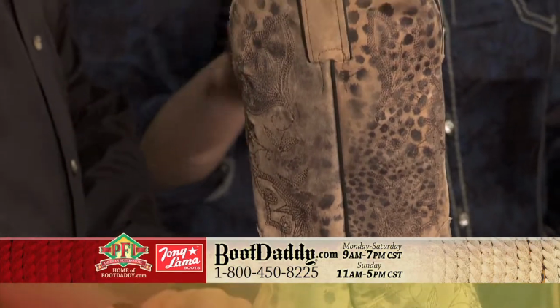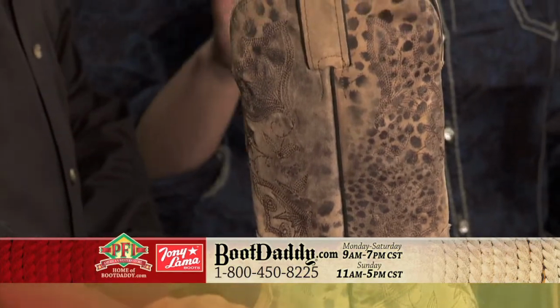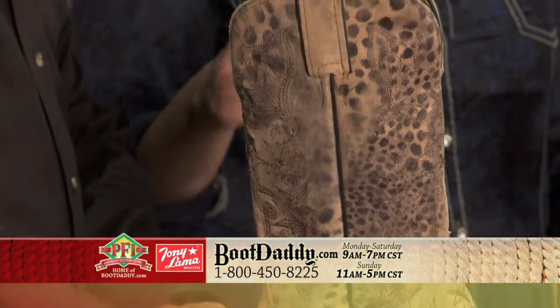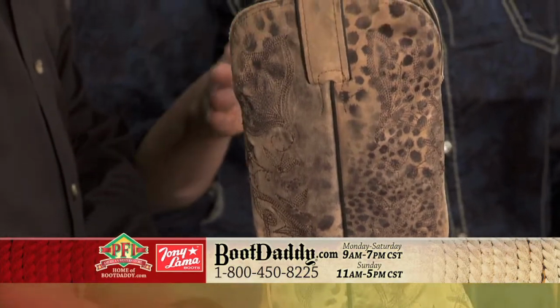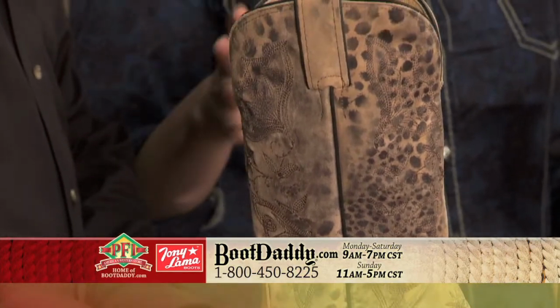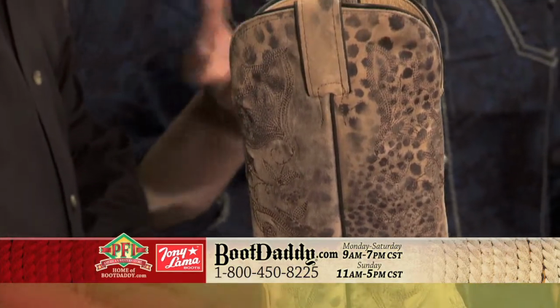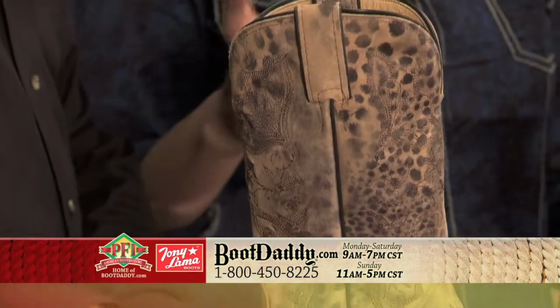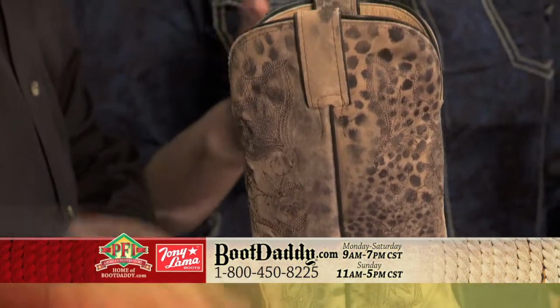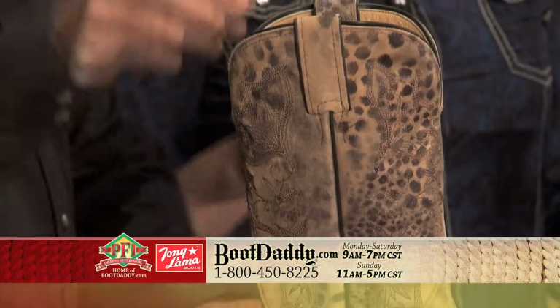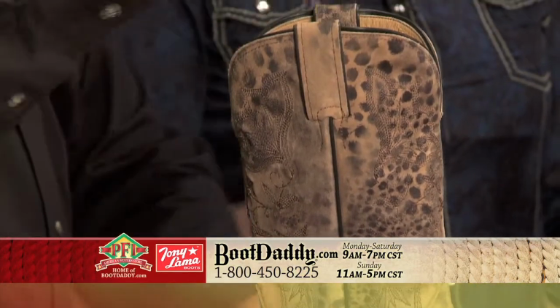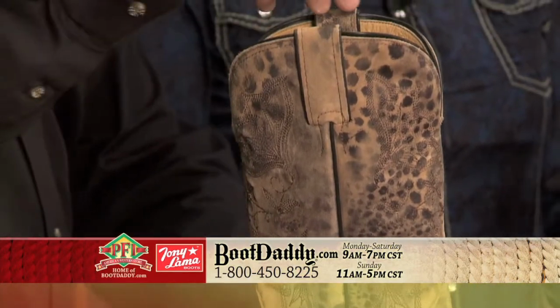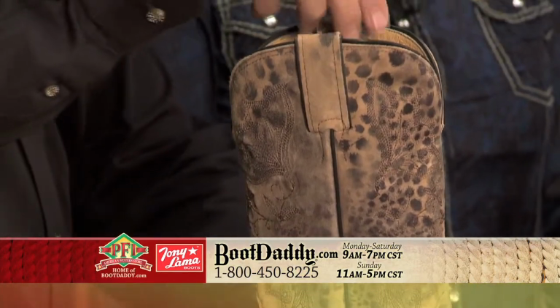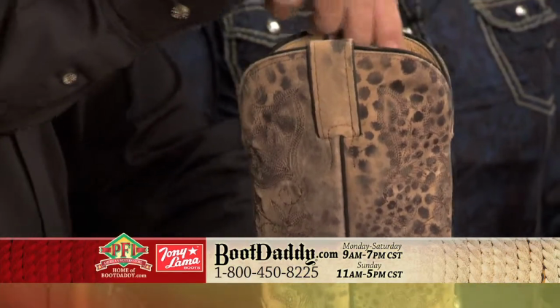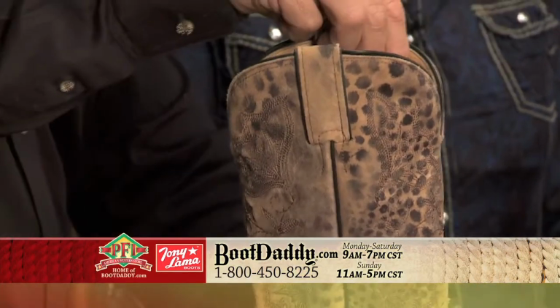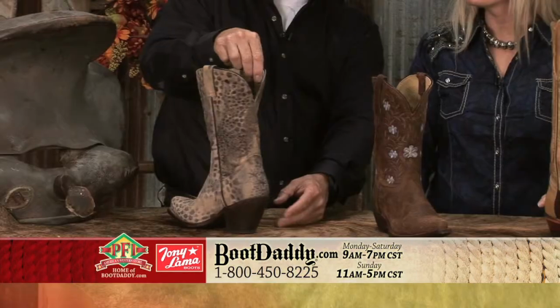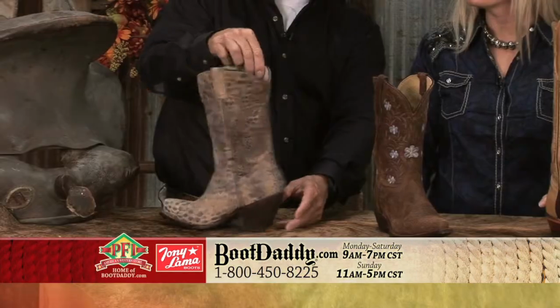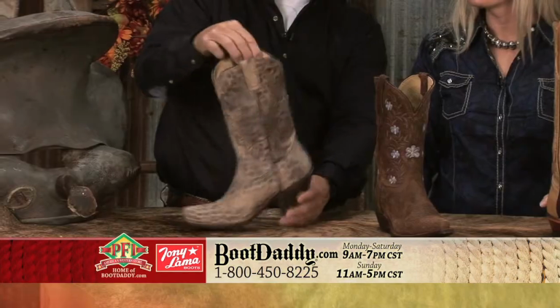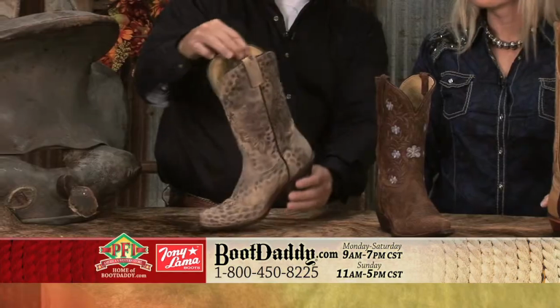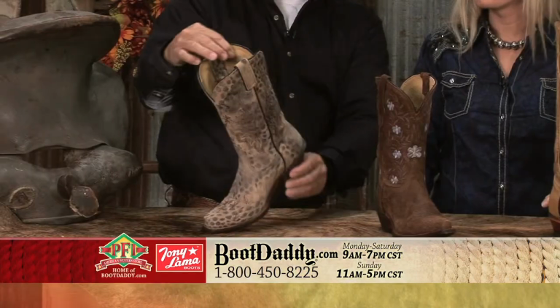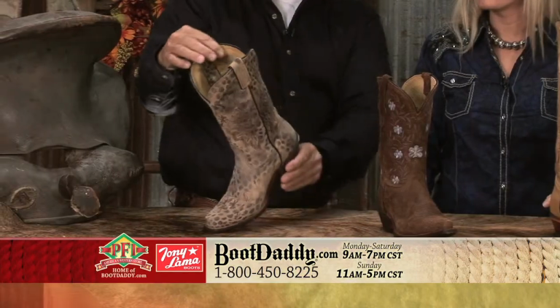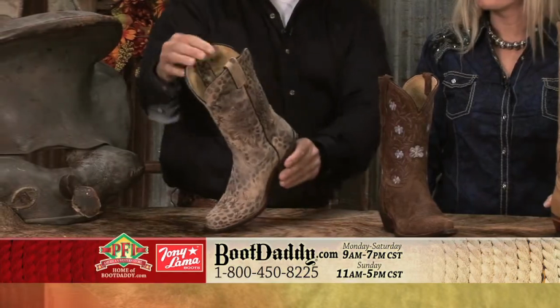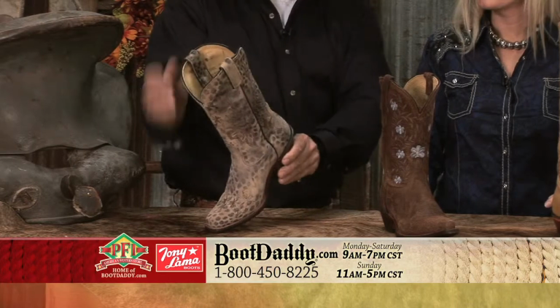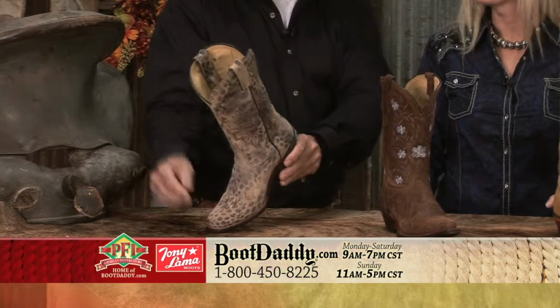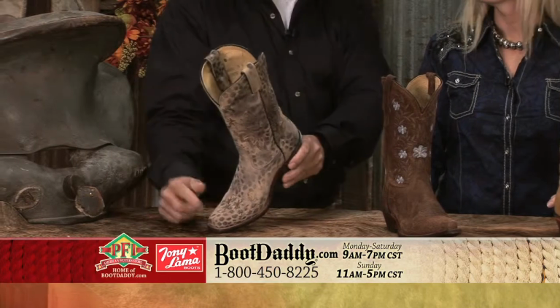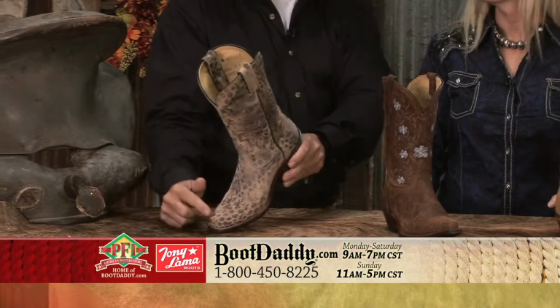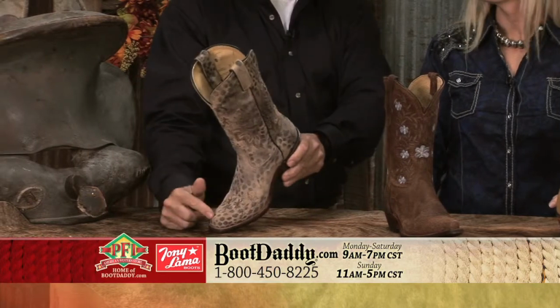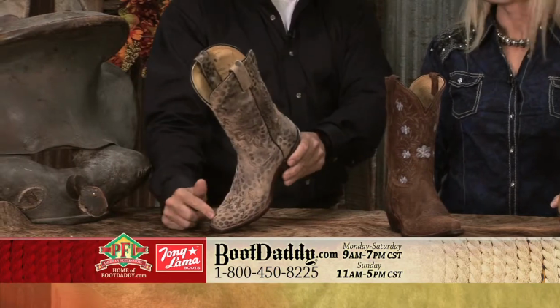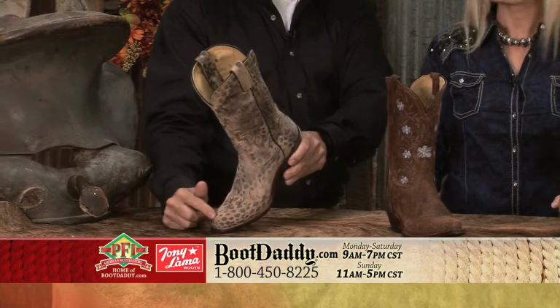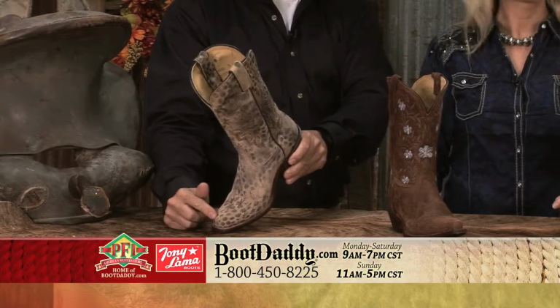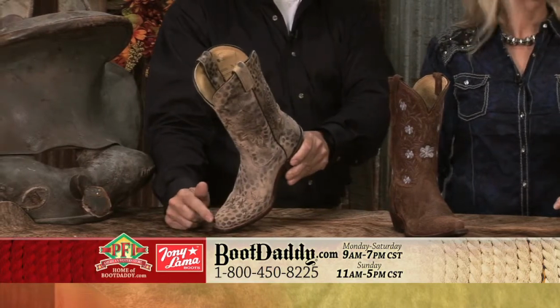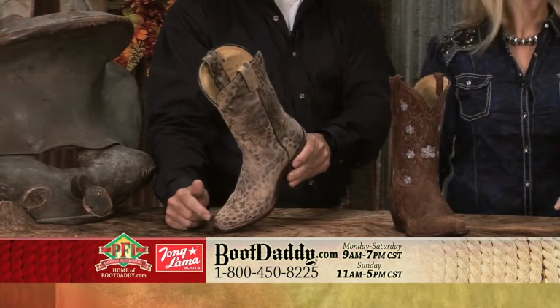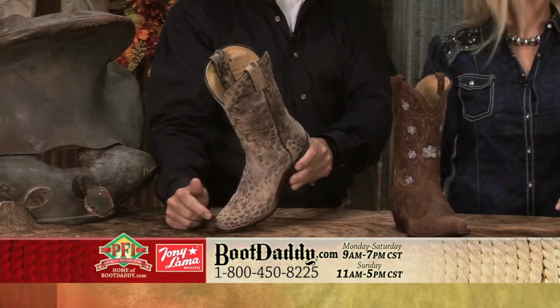But the toe on this, I think, kind of makes it a little bit rough. What do you call that toe, Chris? What's that?